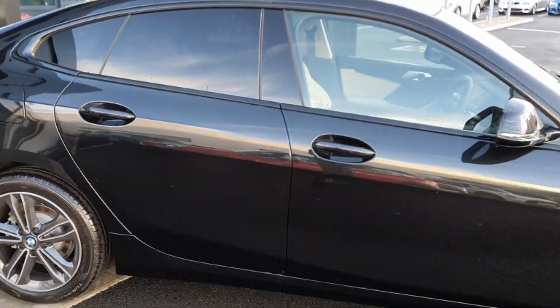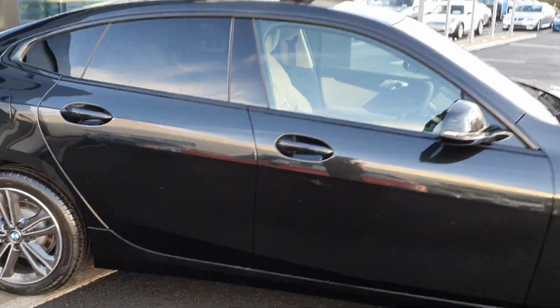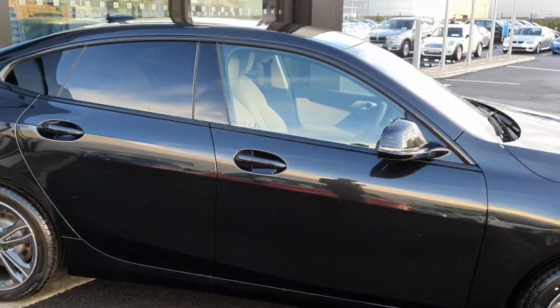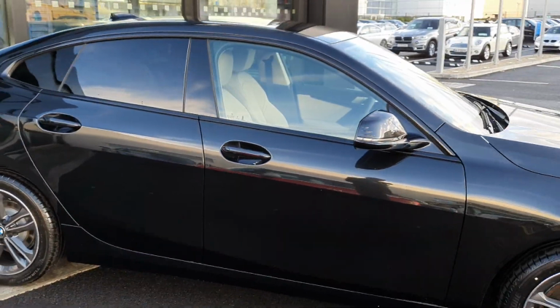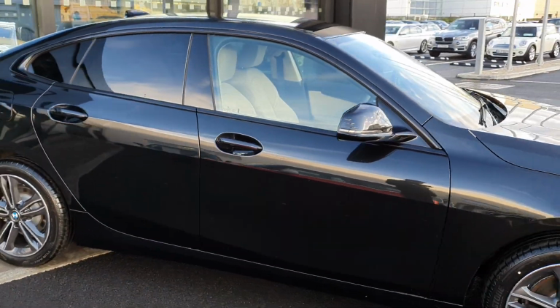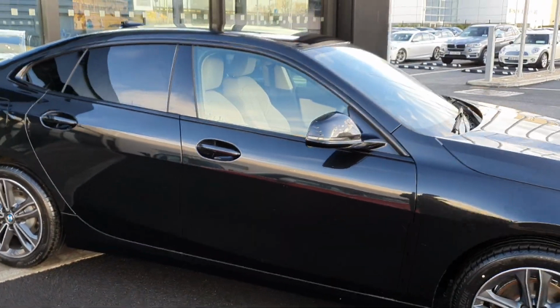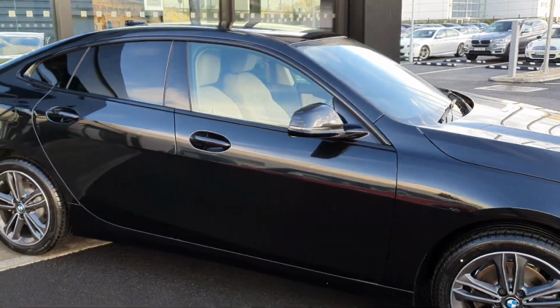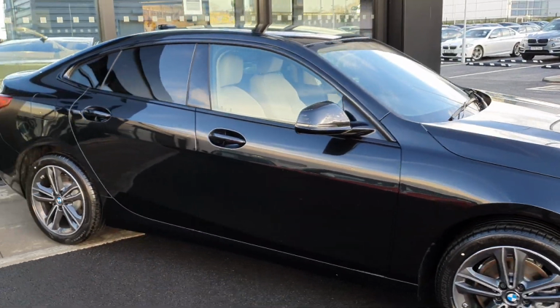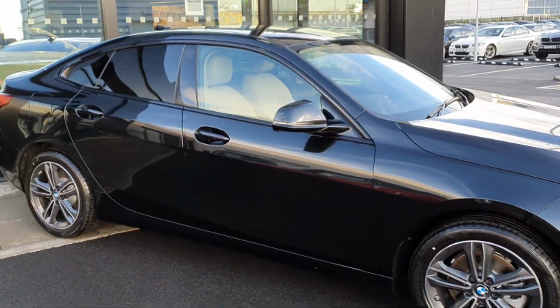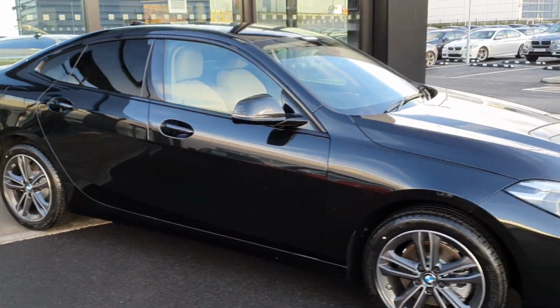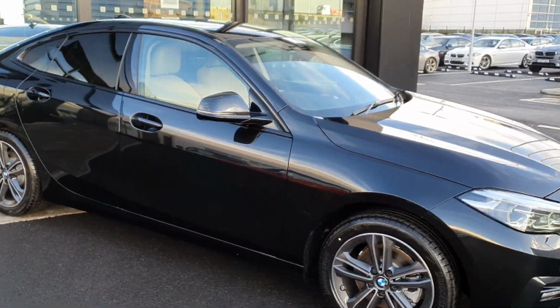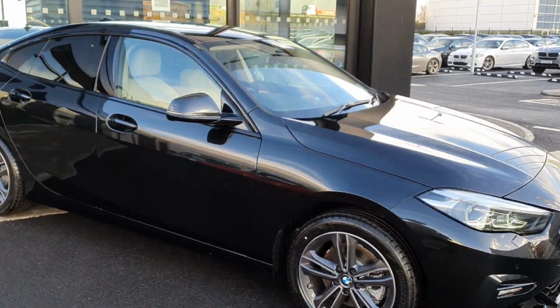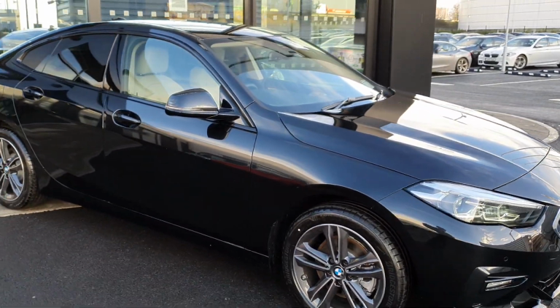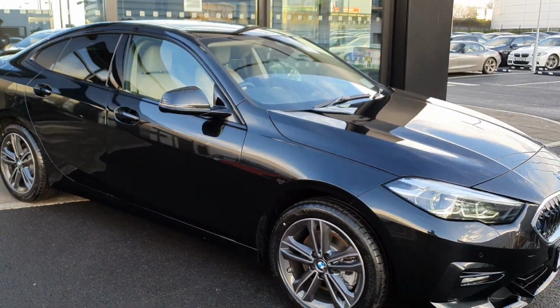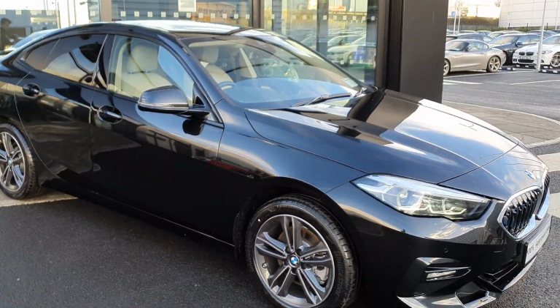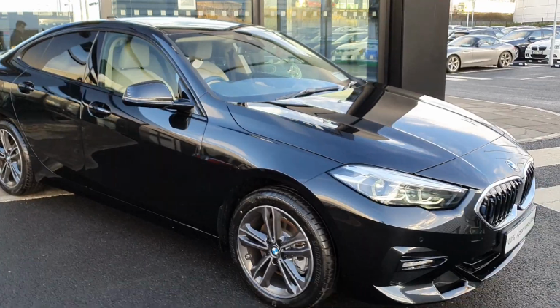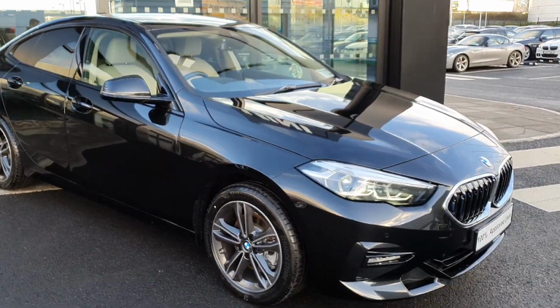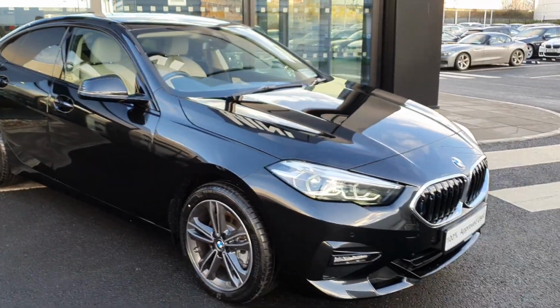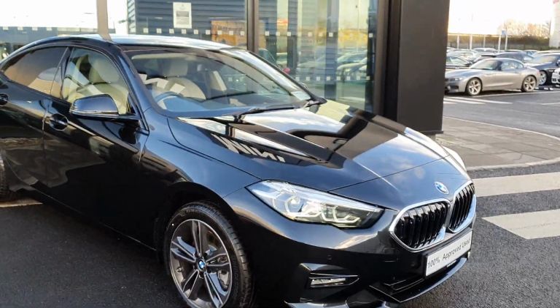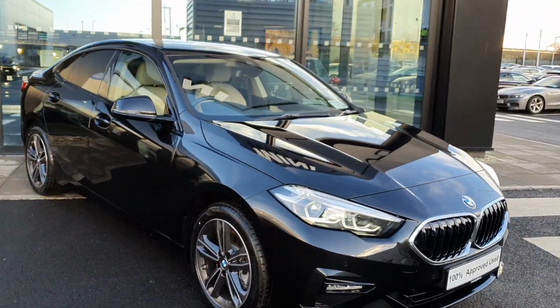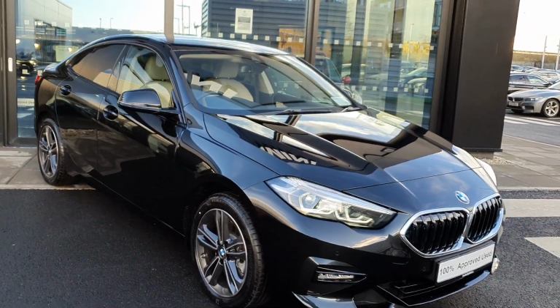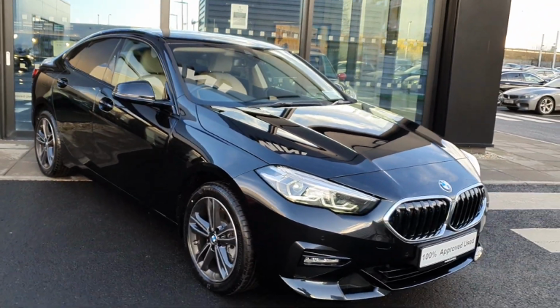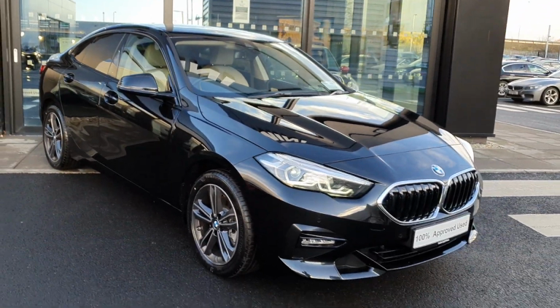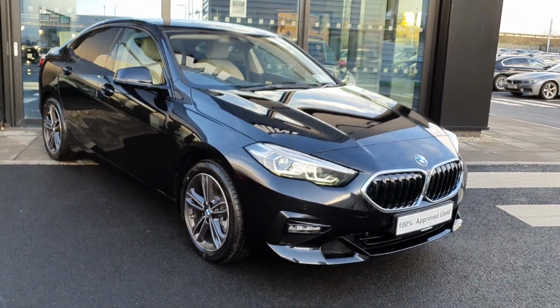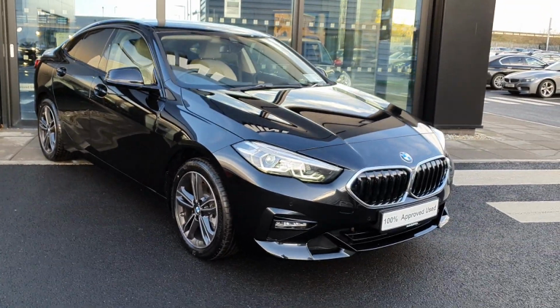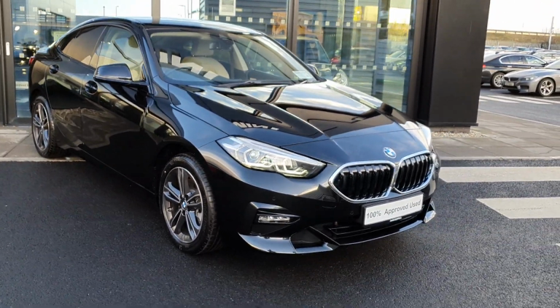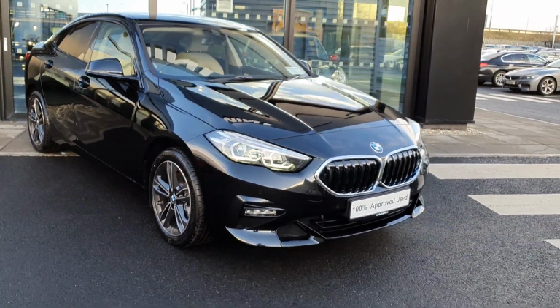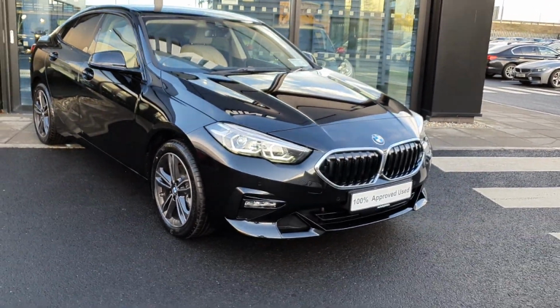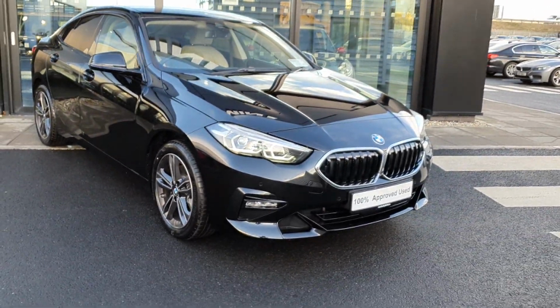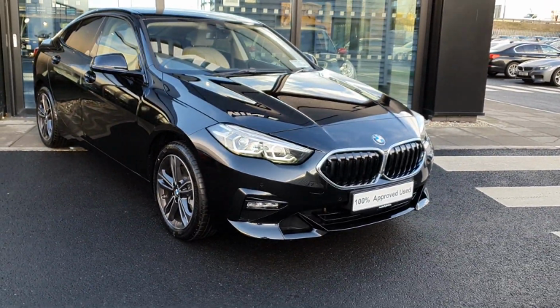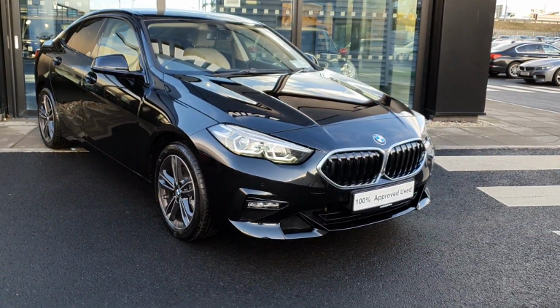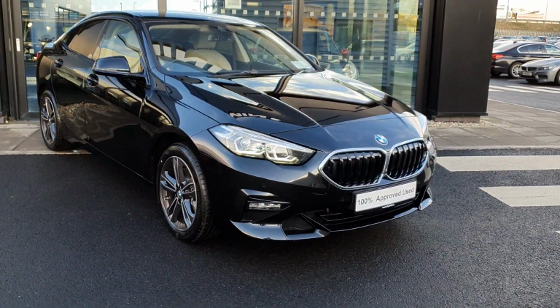It's an absolutely stunning car. Let's take a look at the interior and some of the specs on board this 2829.